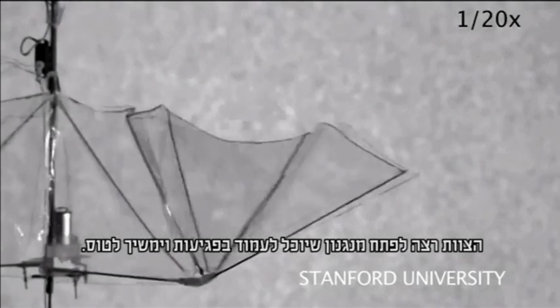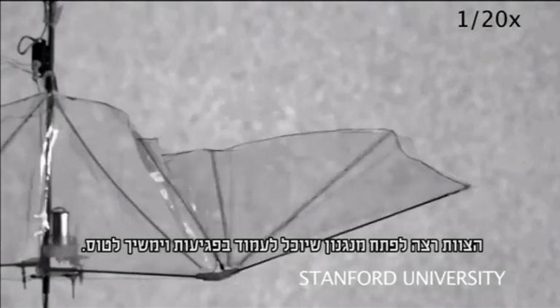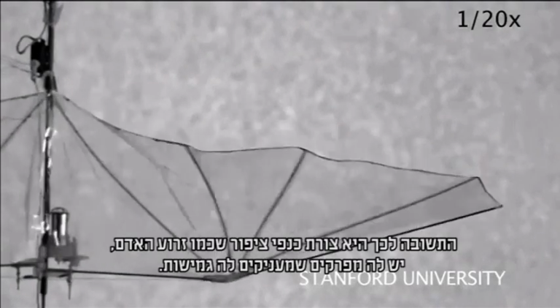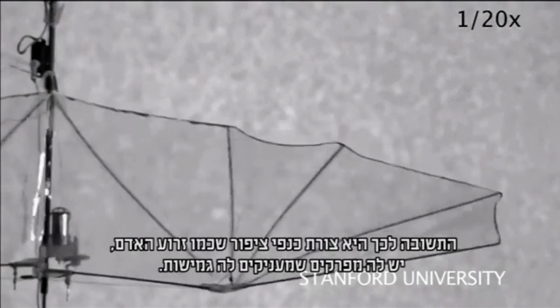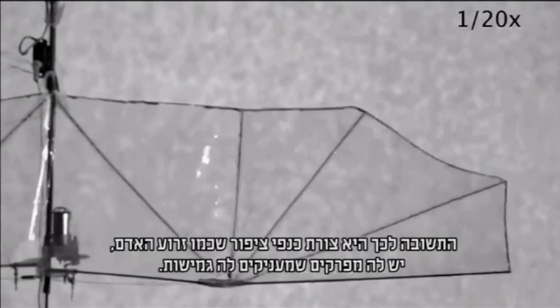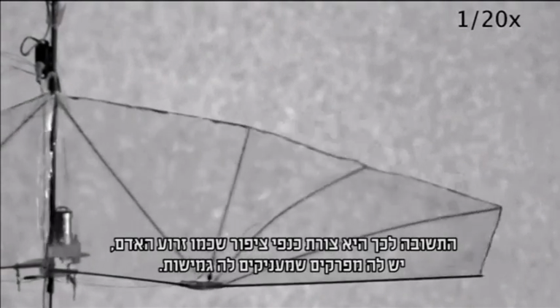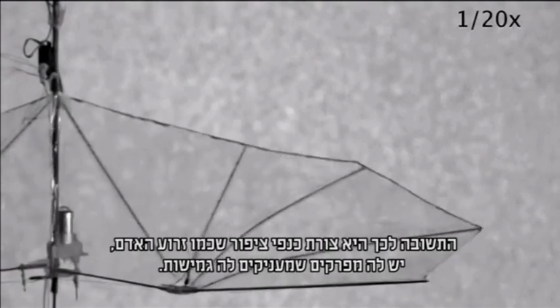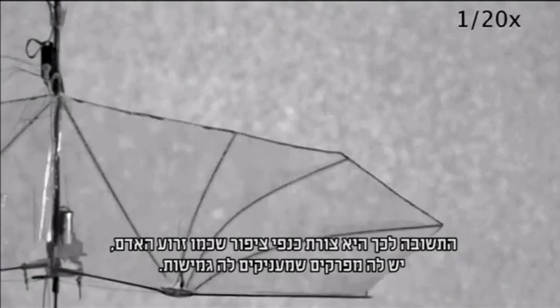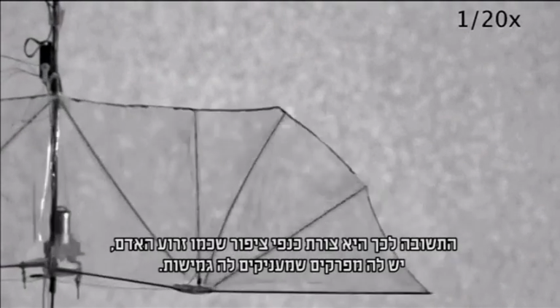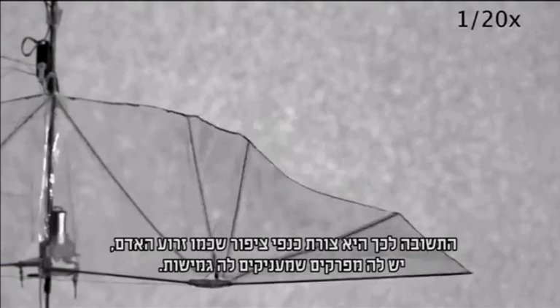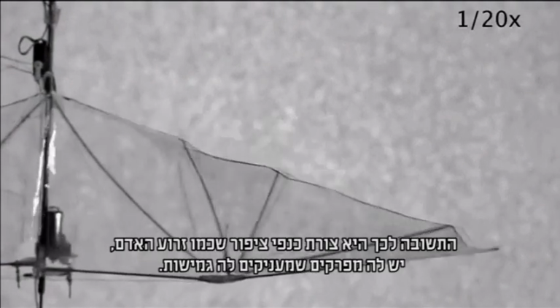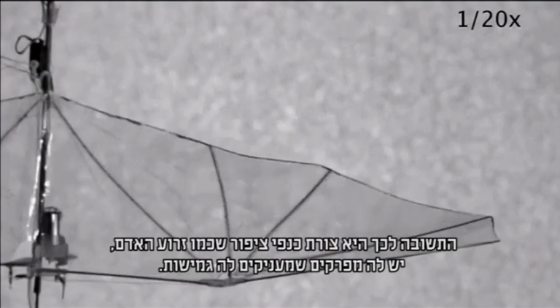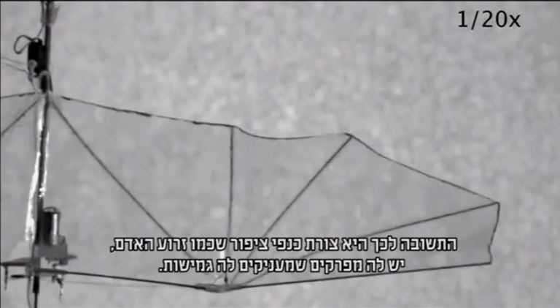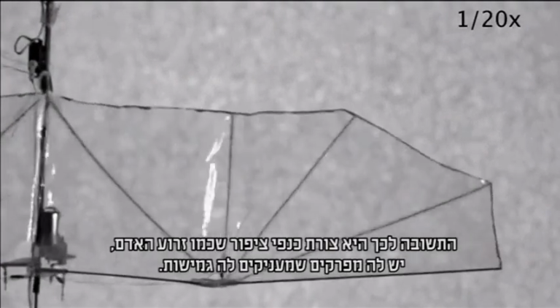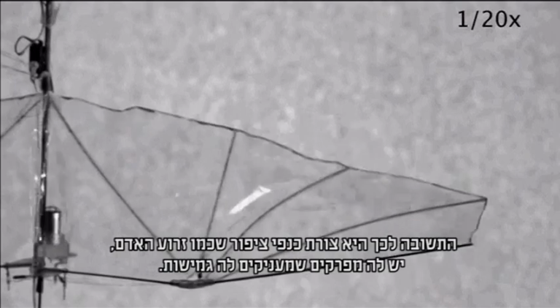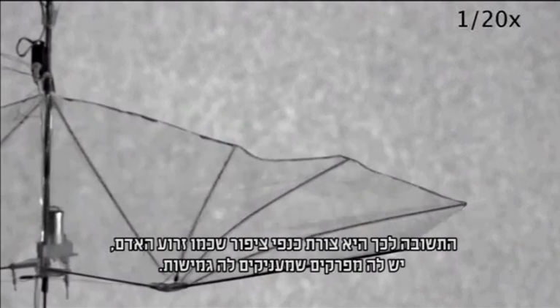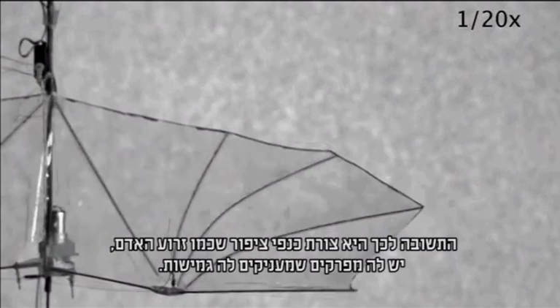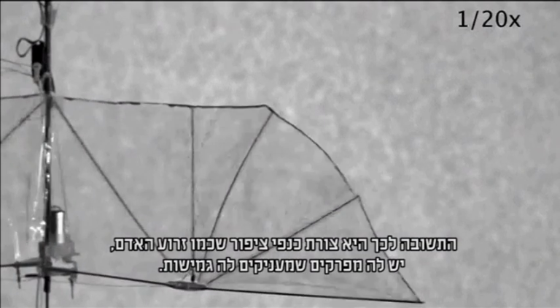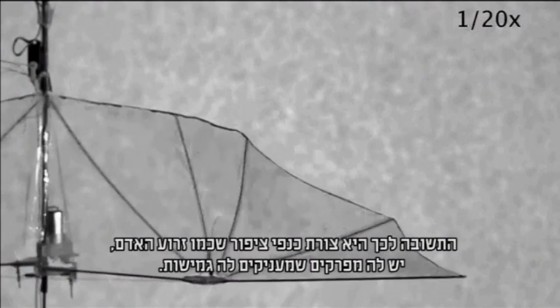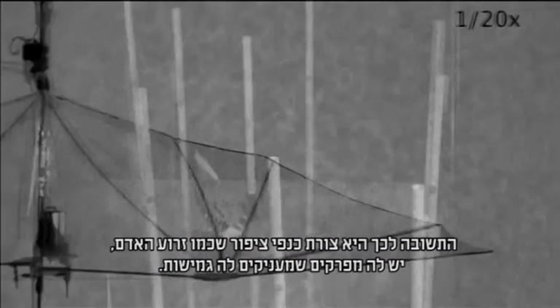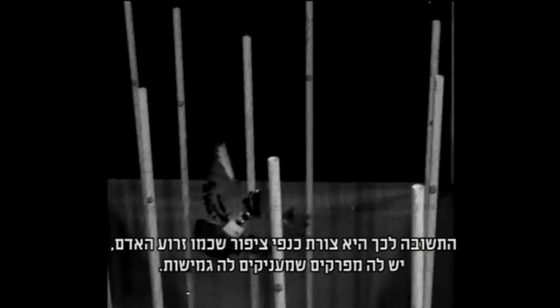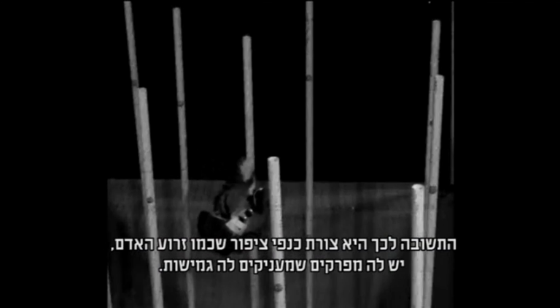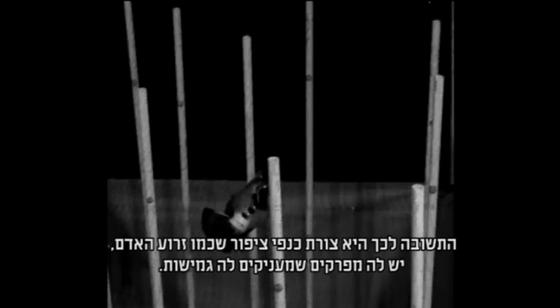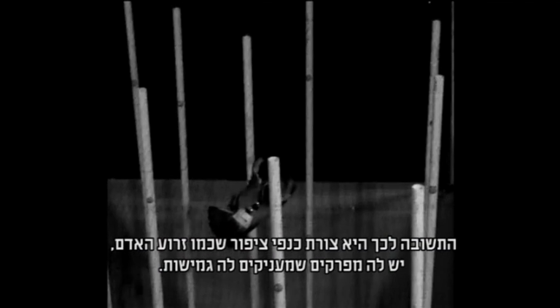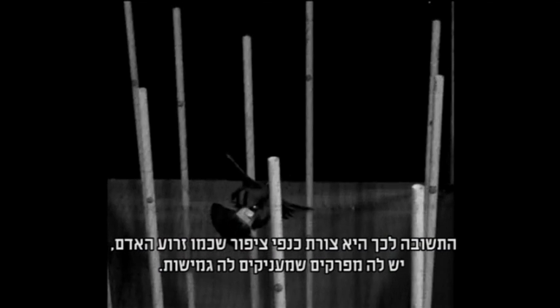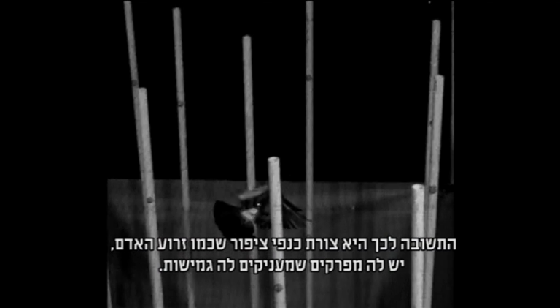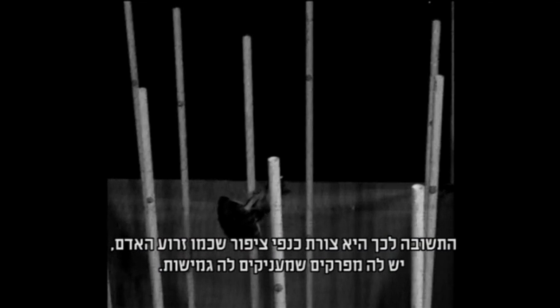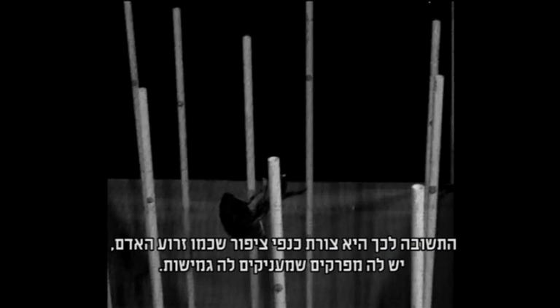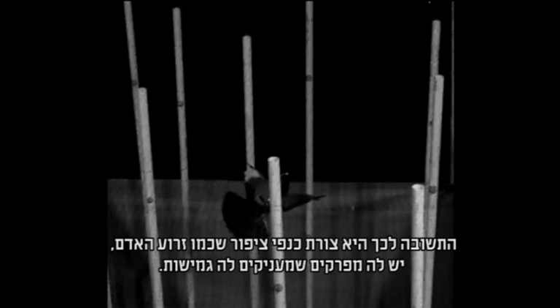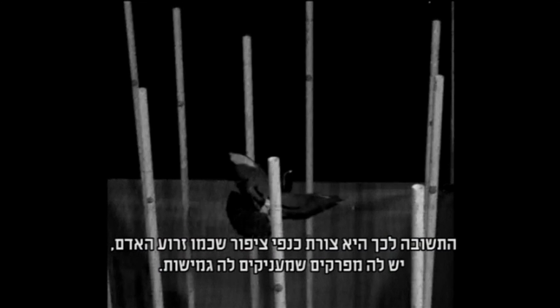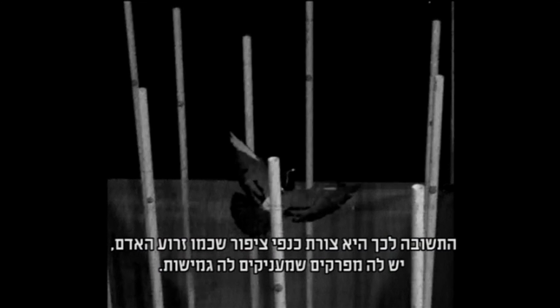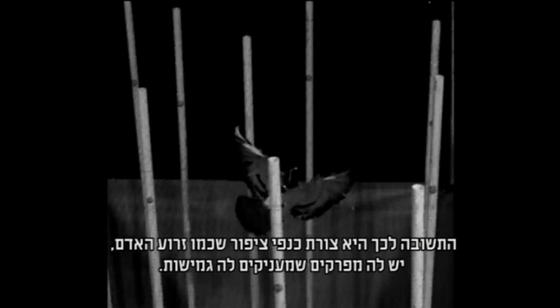The answer came in the form of a bird's wing, which, much like a human arm, has joints to give it flexibility.